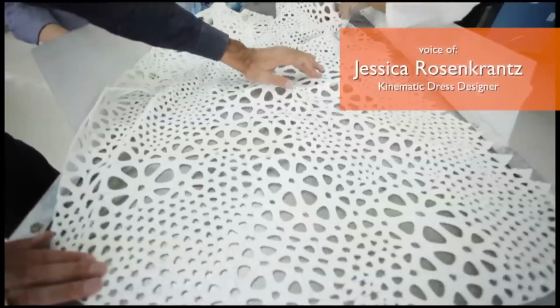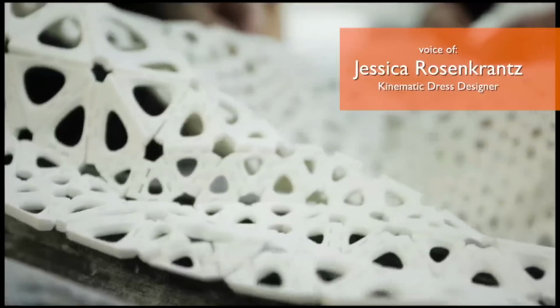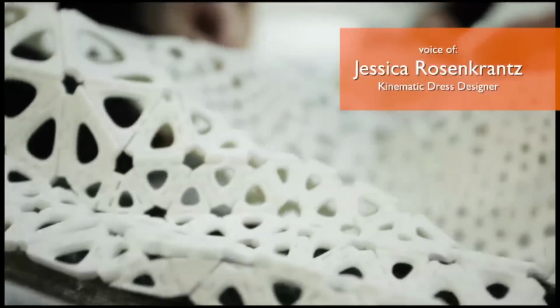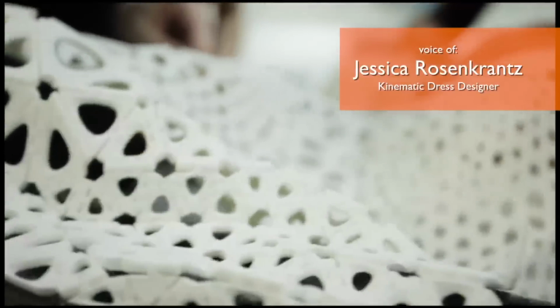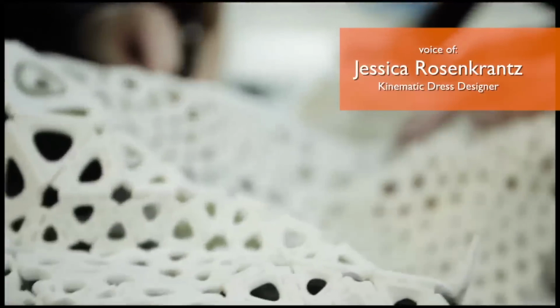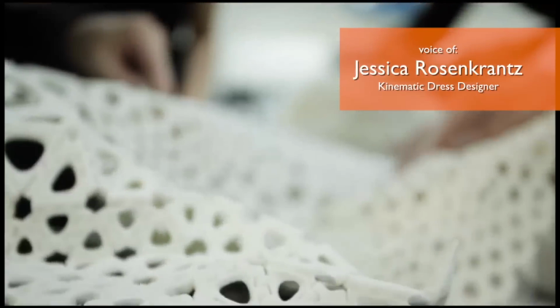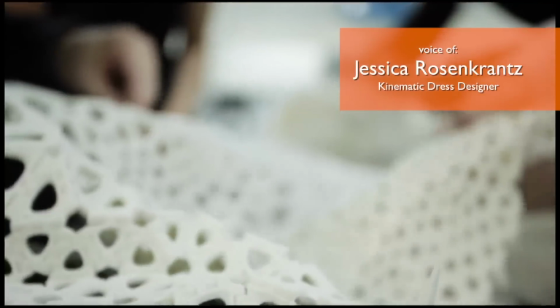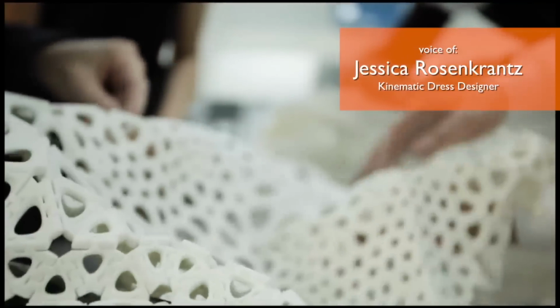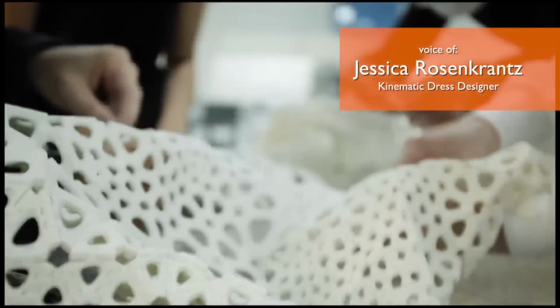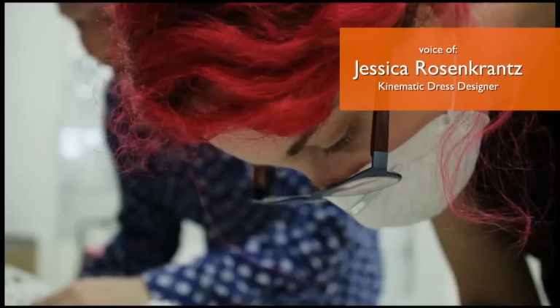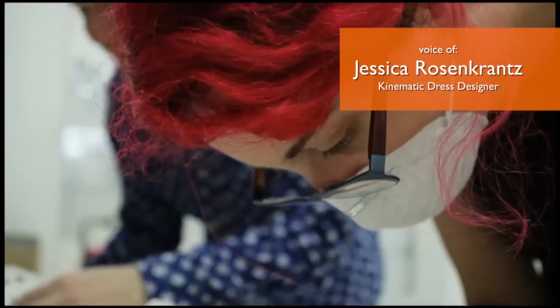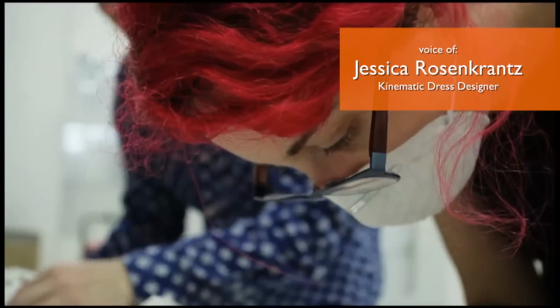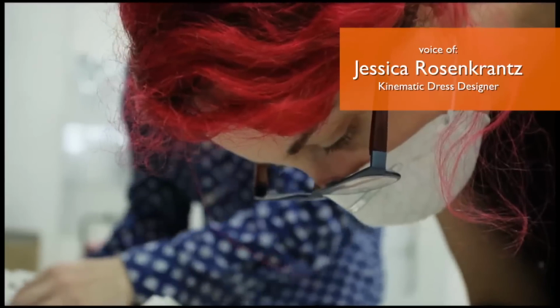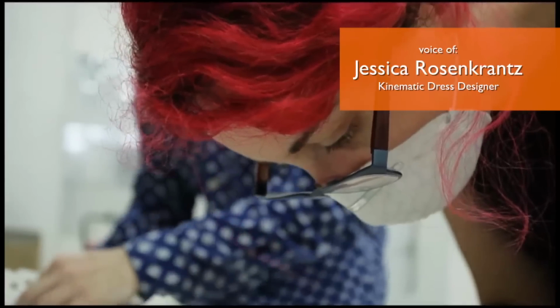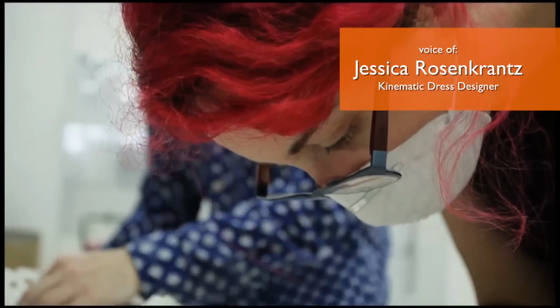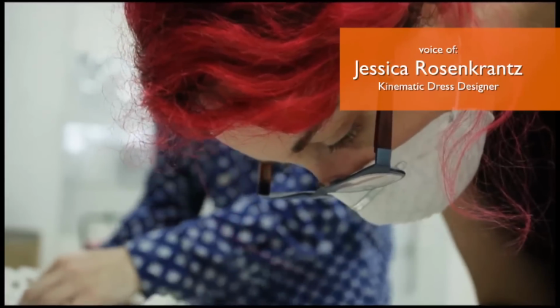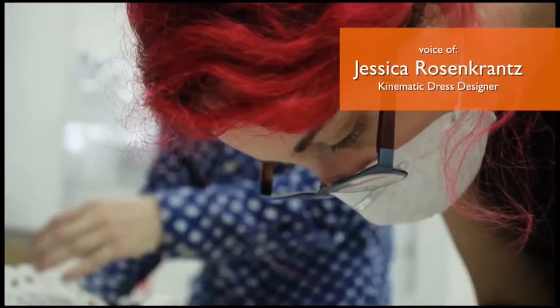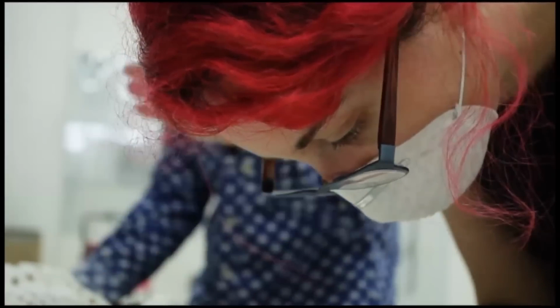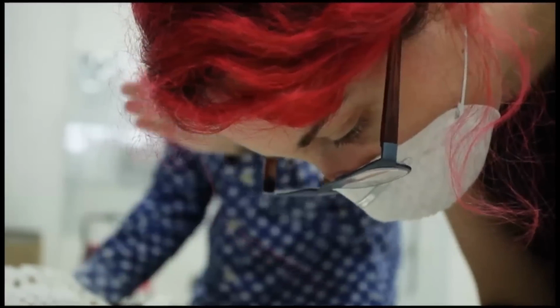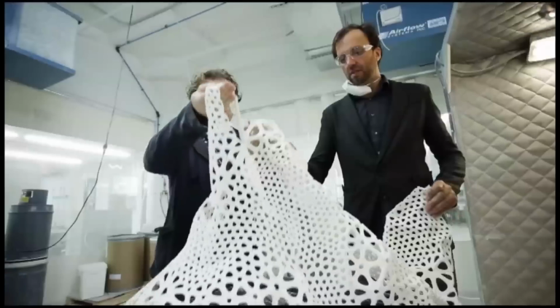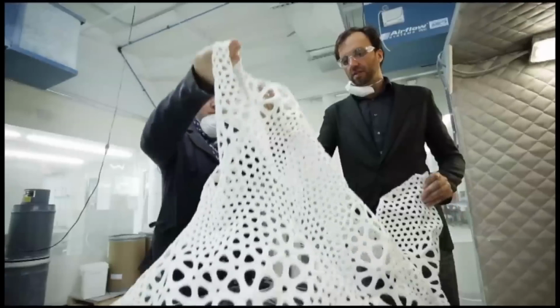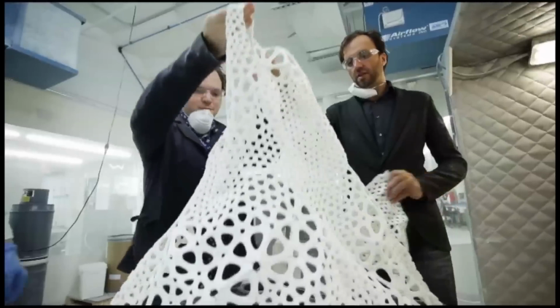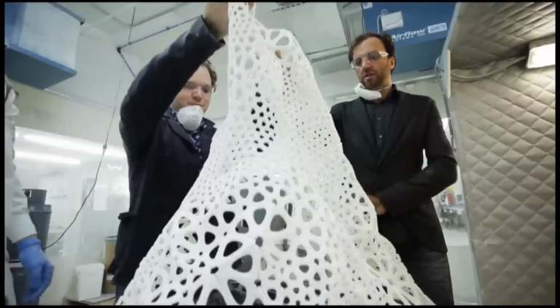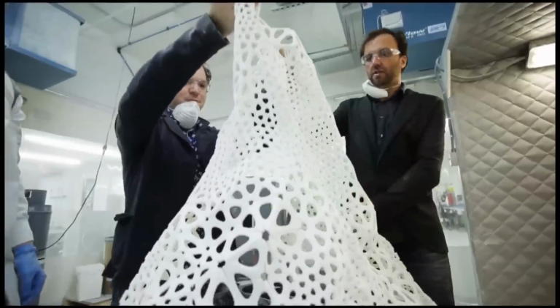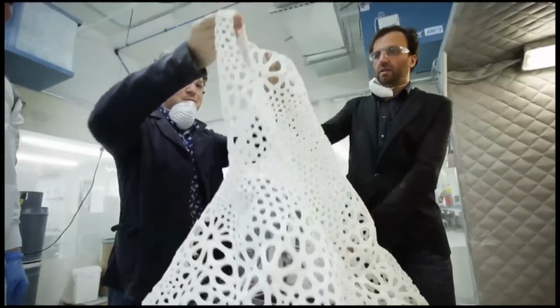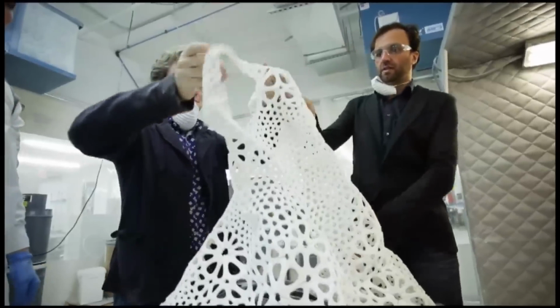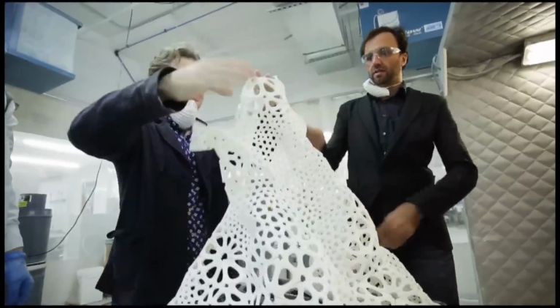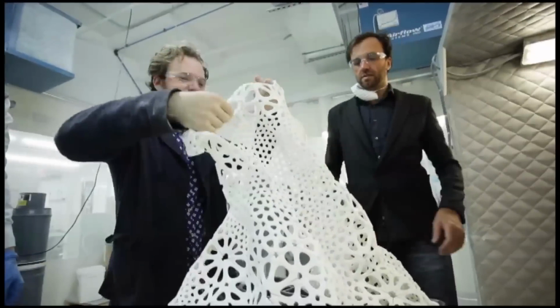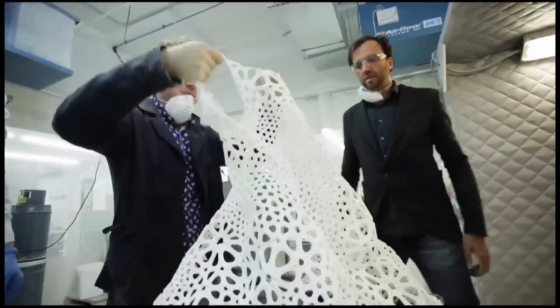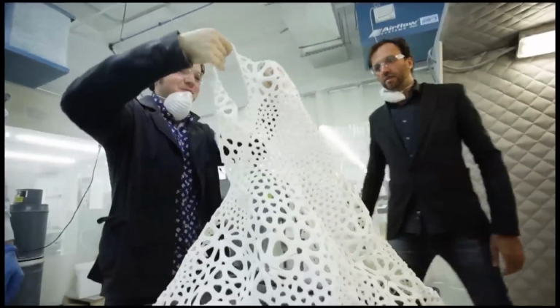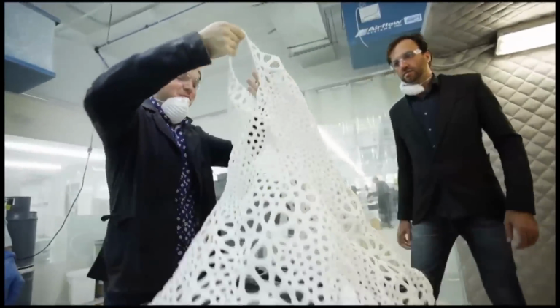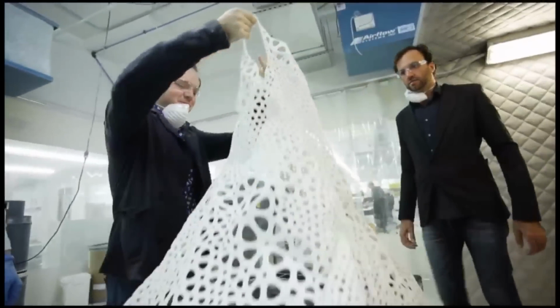They can move when you breathe, they can move when you stretch, you can run in them, you can sit down in them — they're not a hard plastic cage around your body.